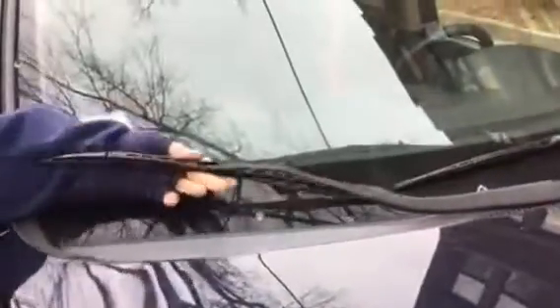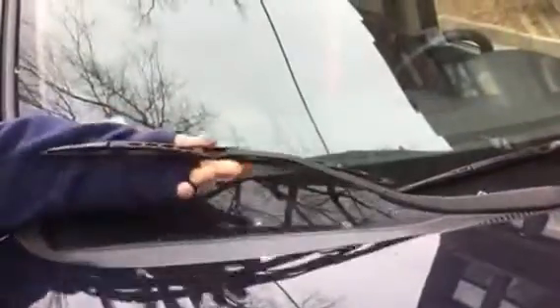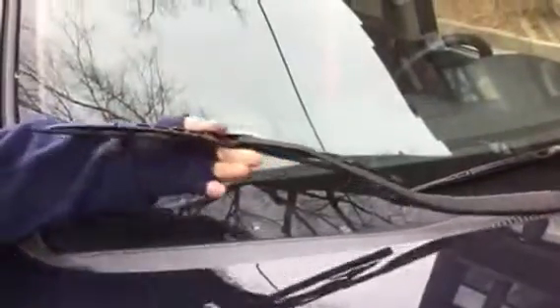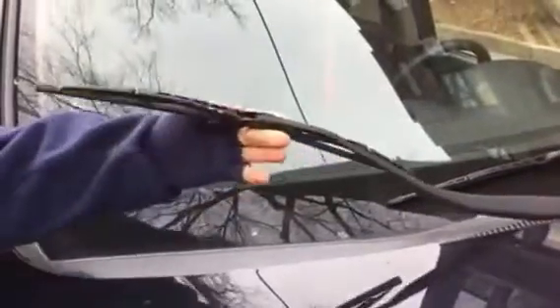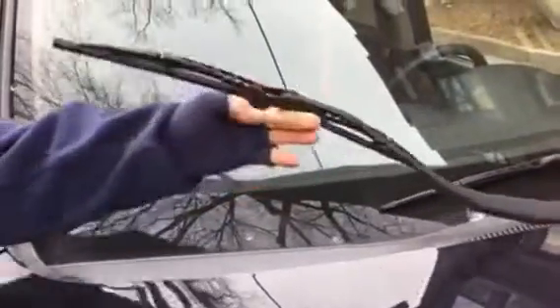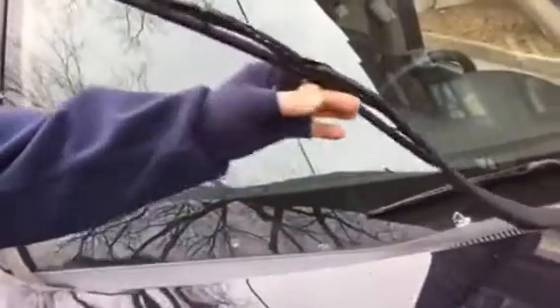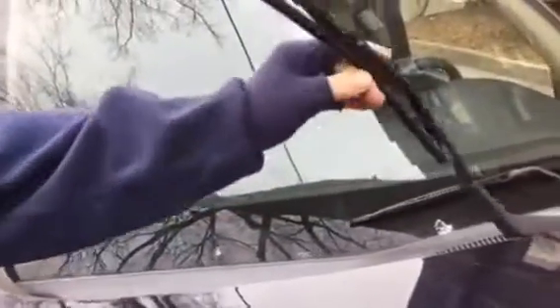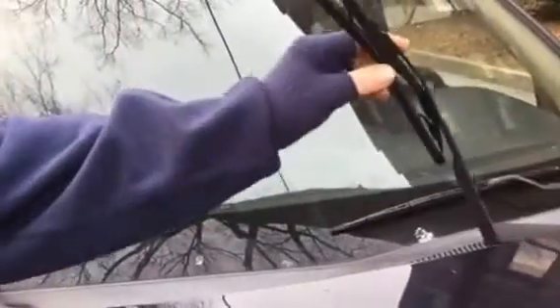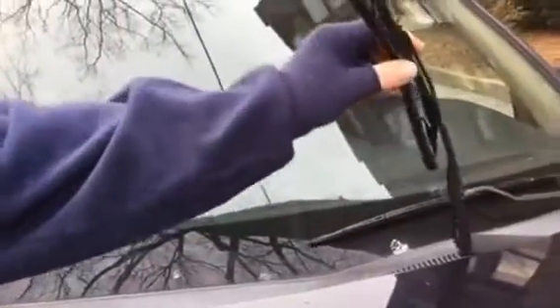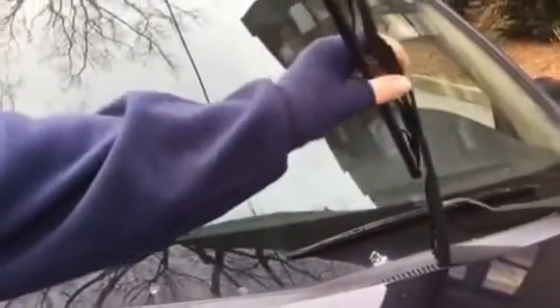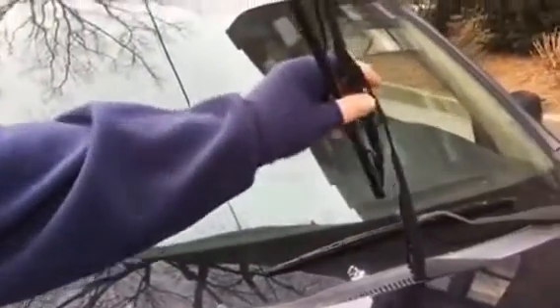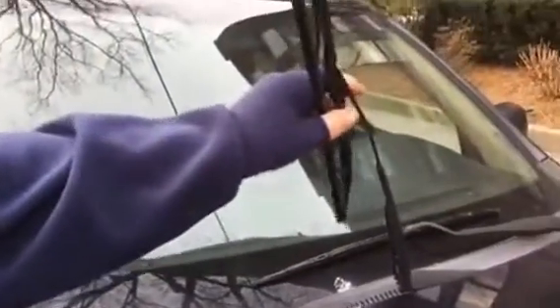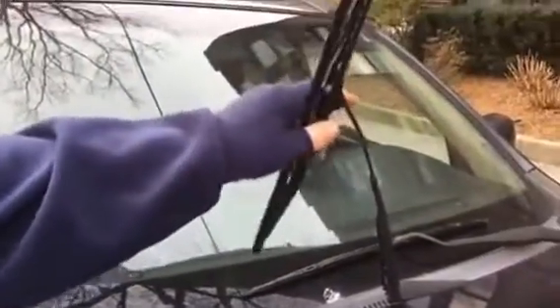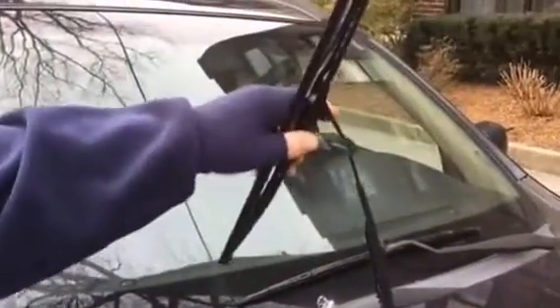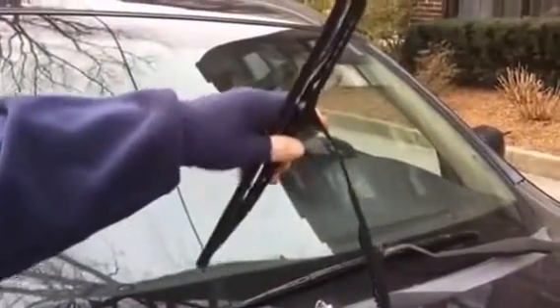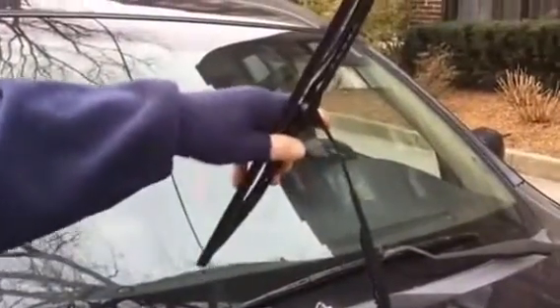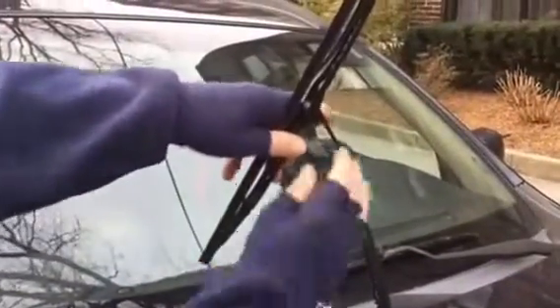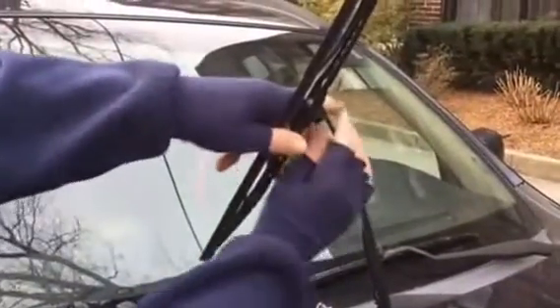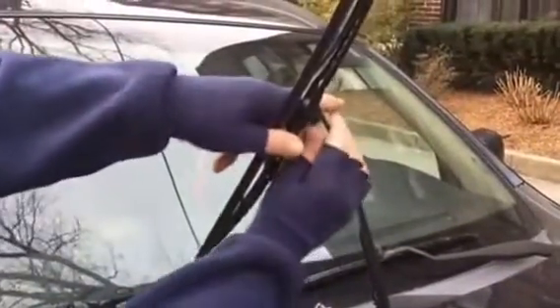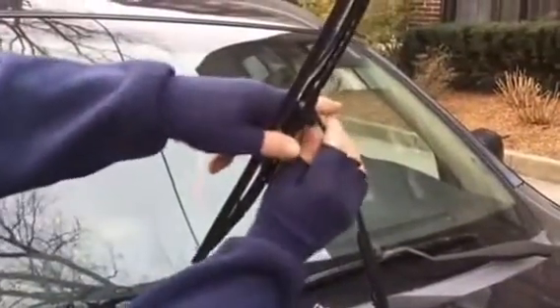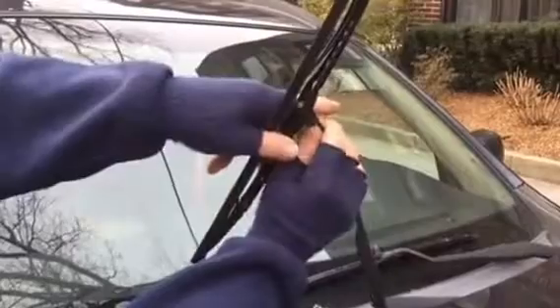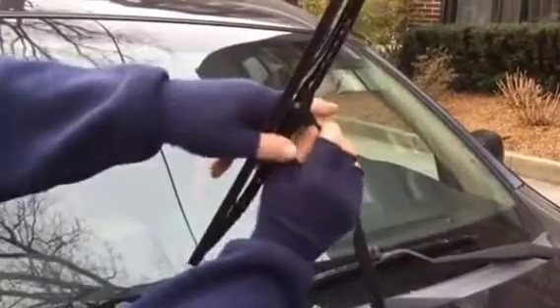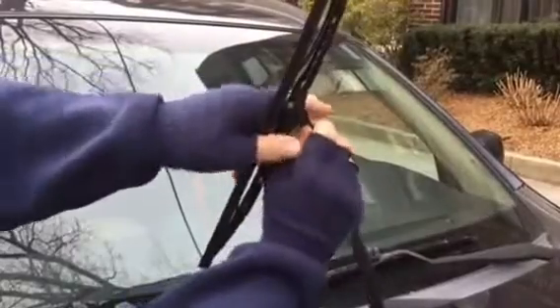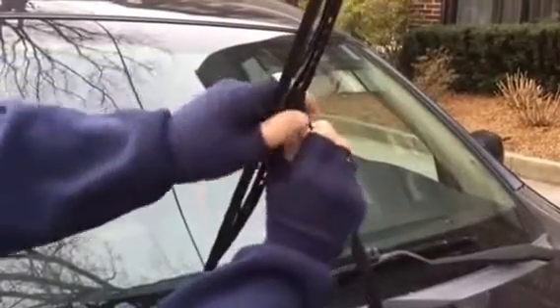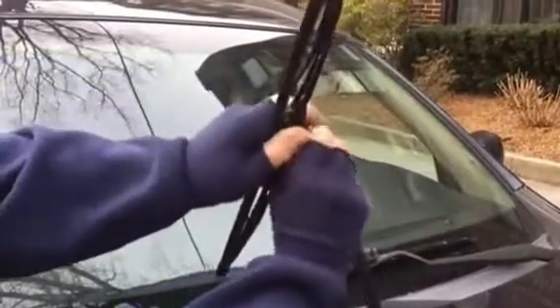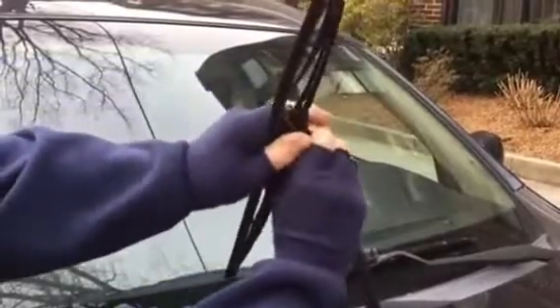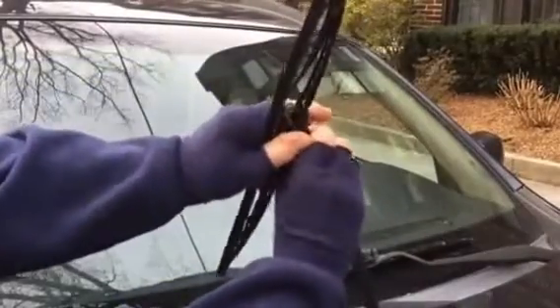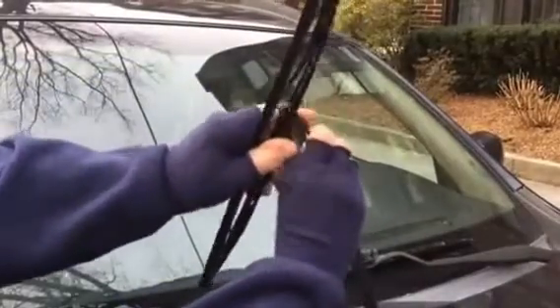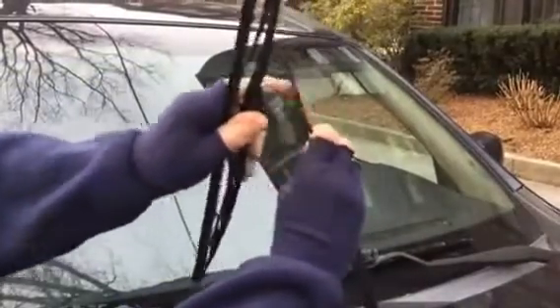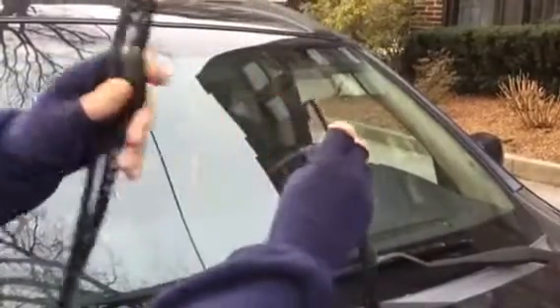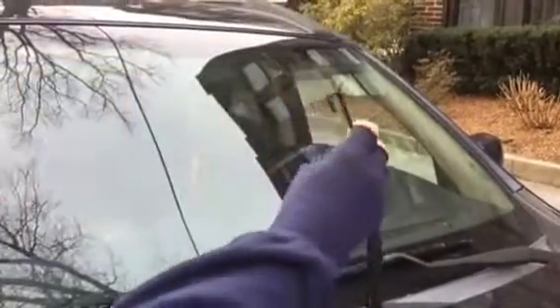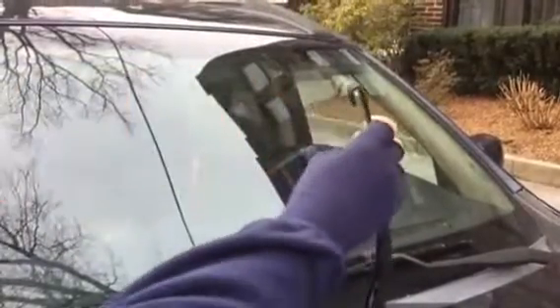First, you want to lift up the arm, angle it. There's a release tab here — push the tab down, and it comes out.